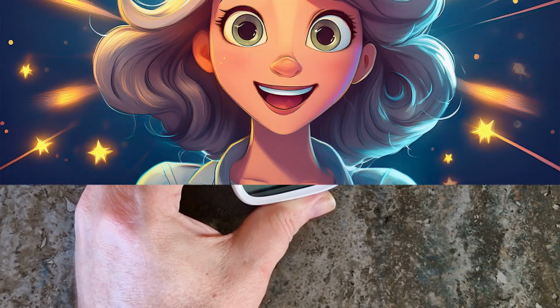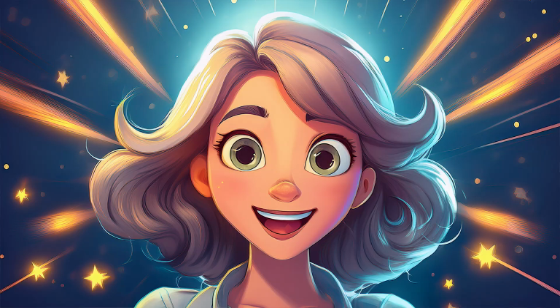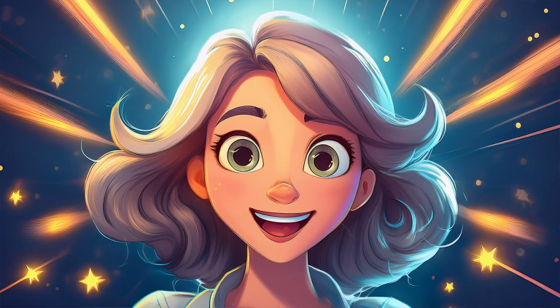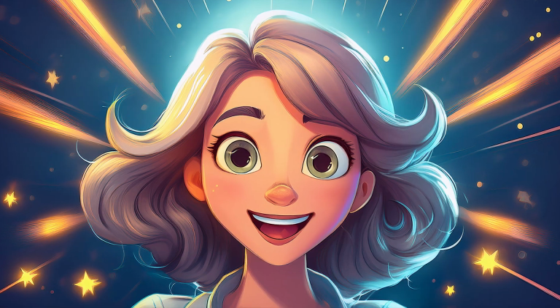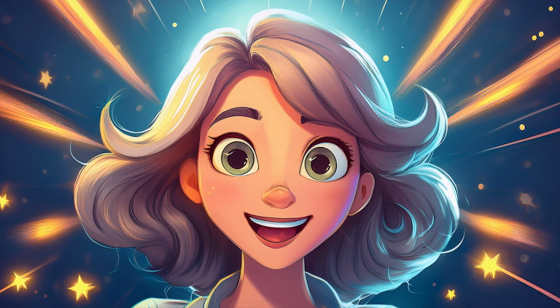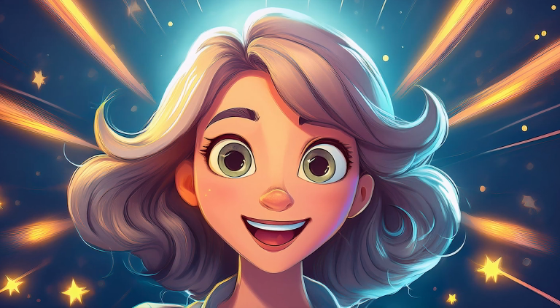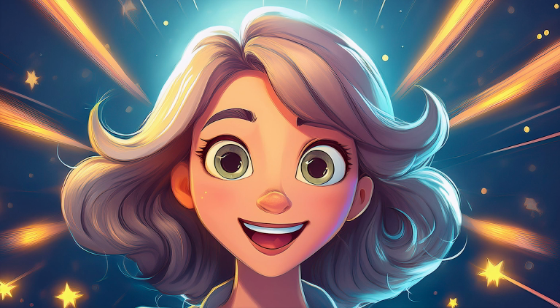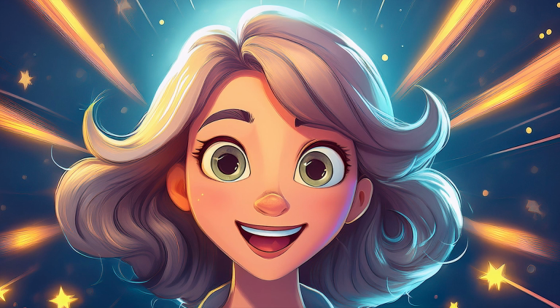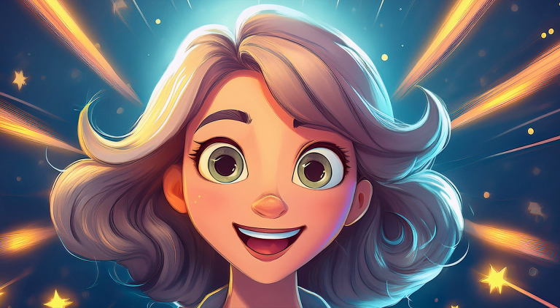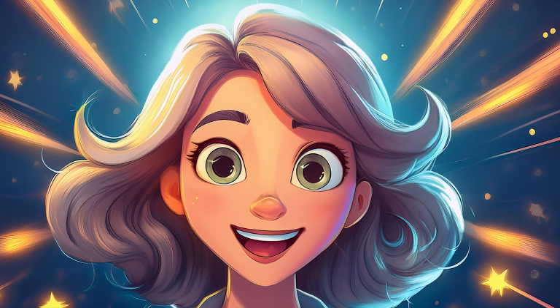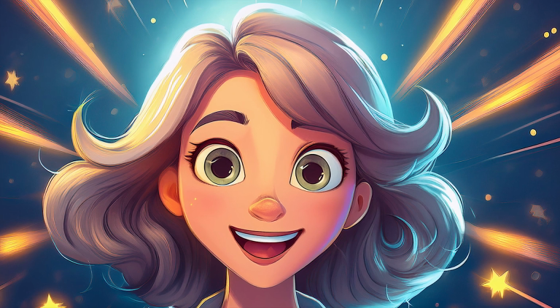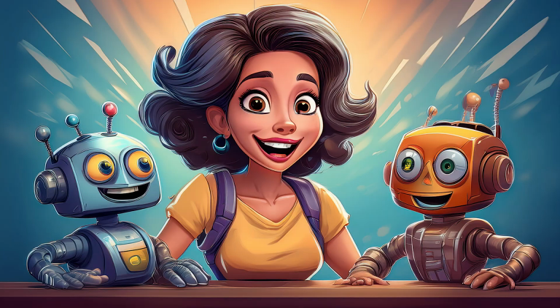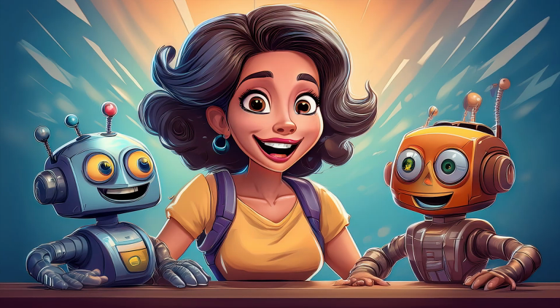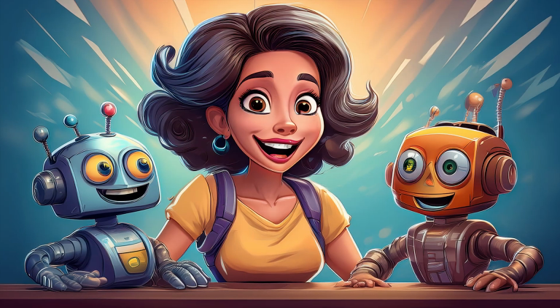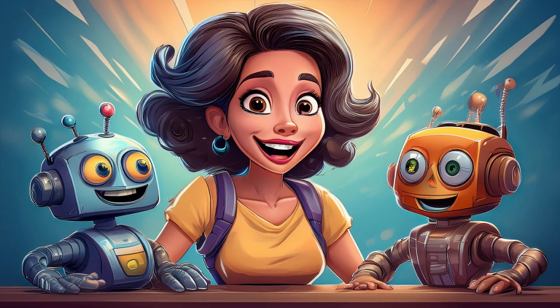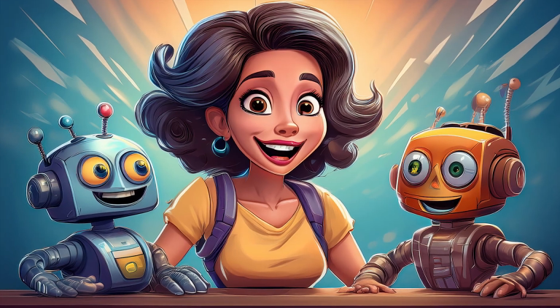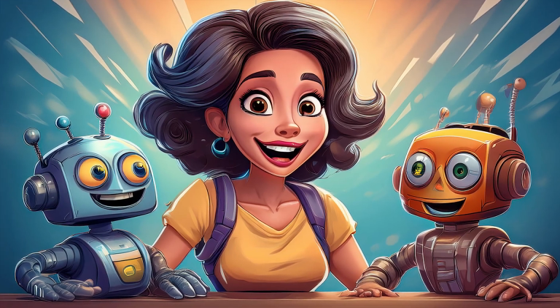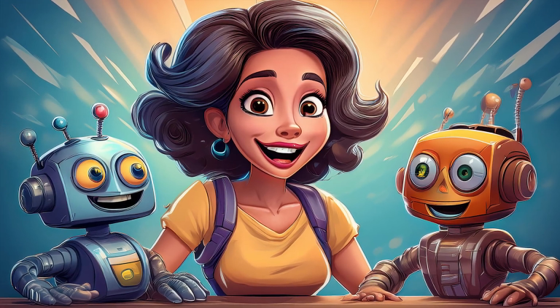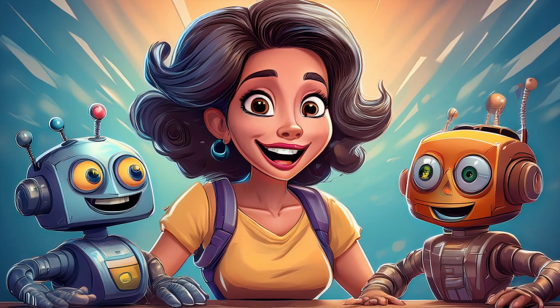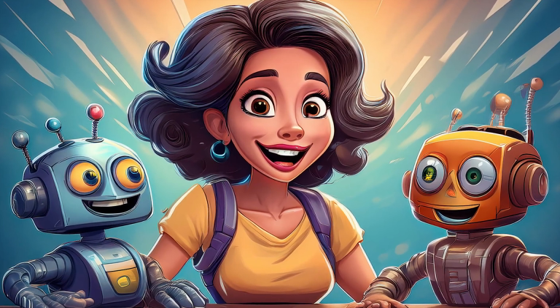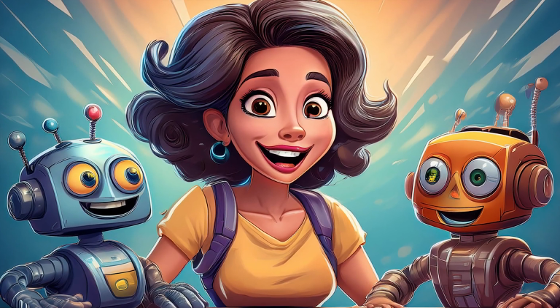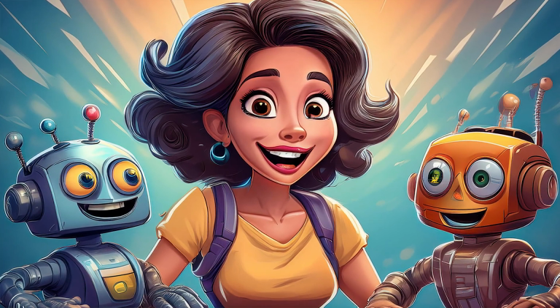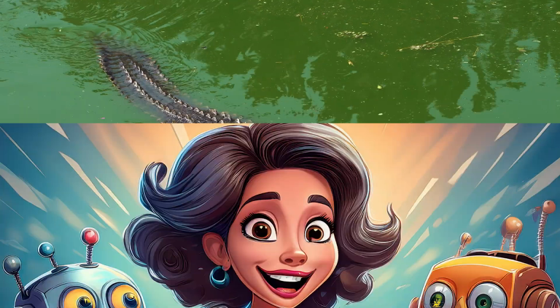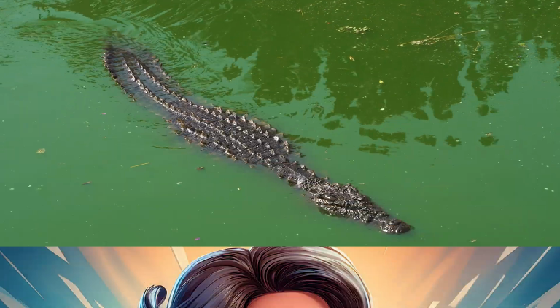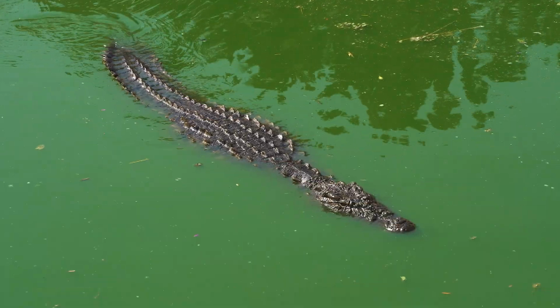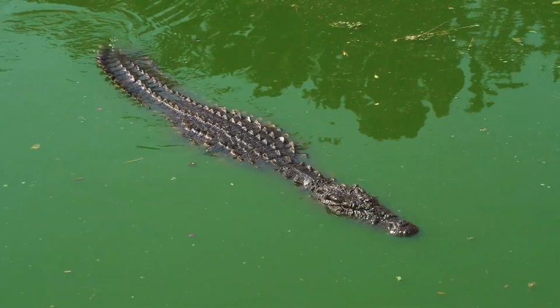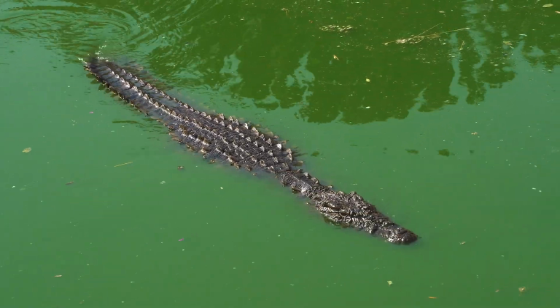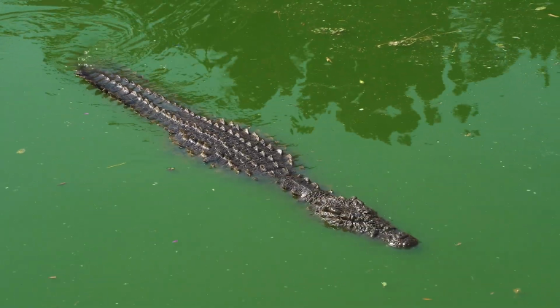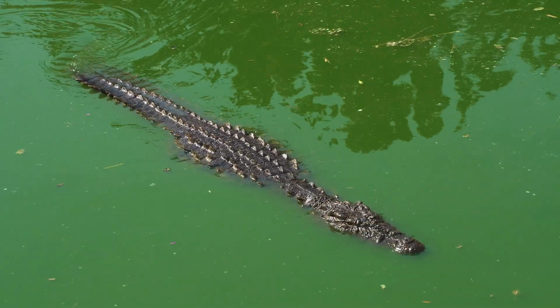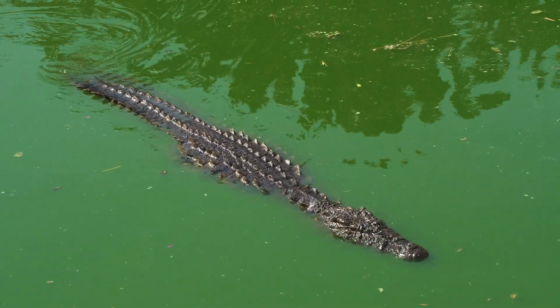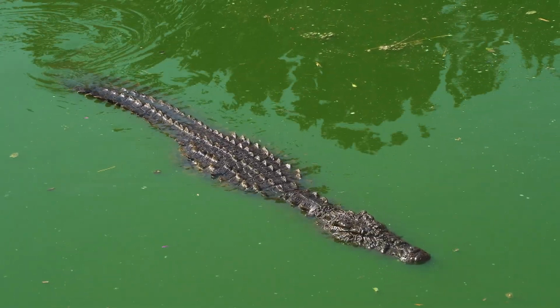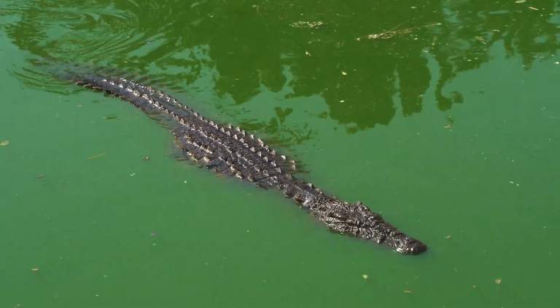Now it's your turn to shine. Start playing with automations. Go wild. But not too wild.